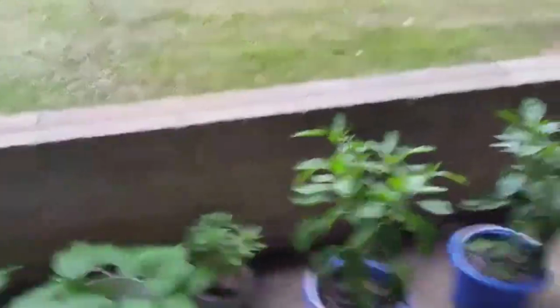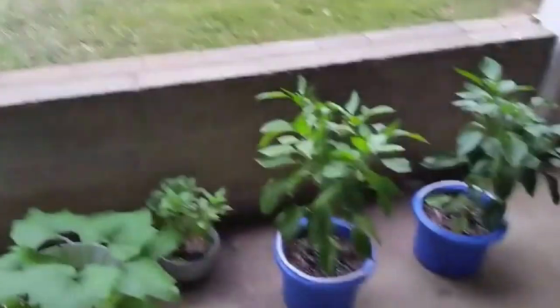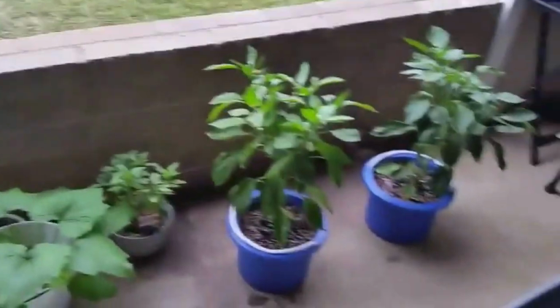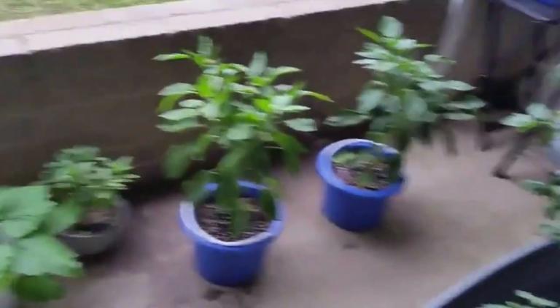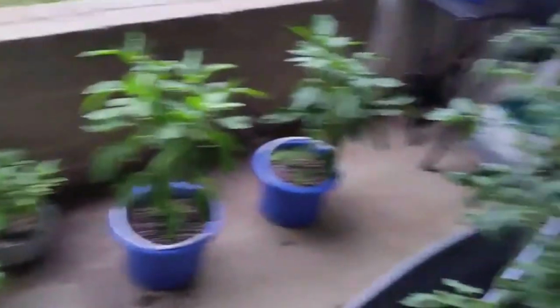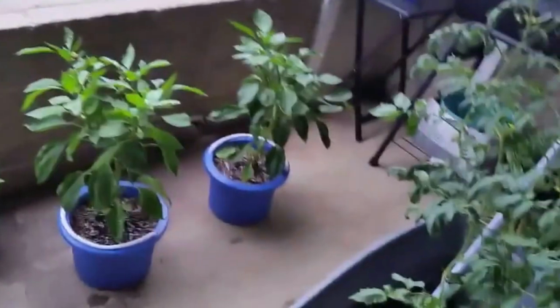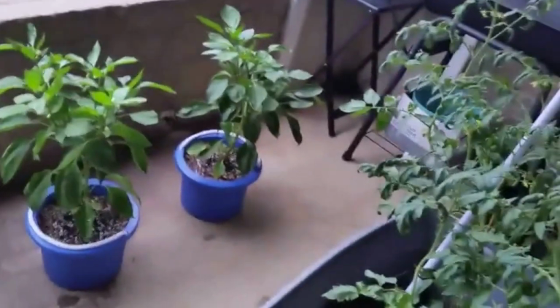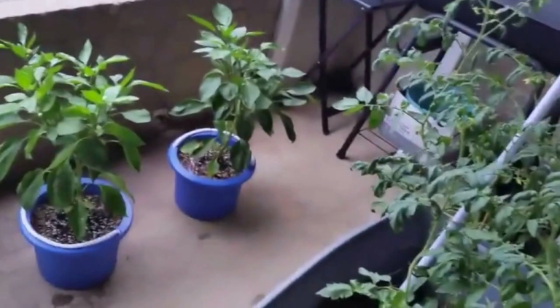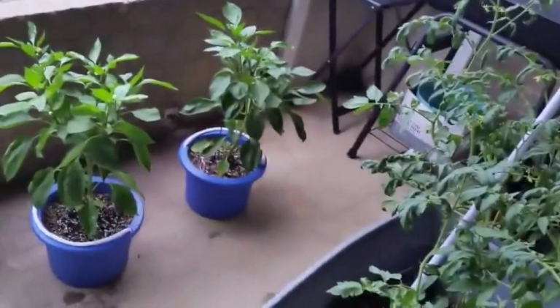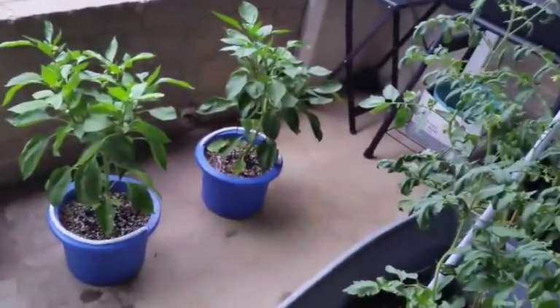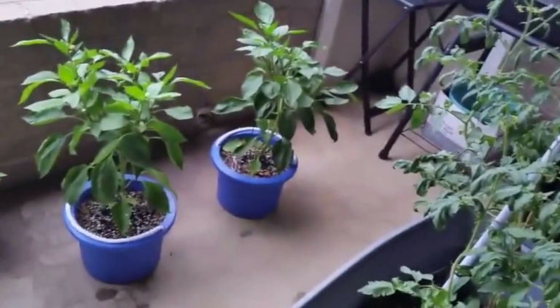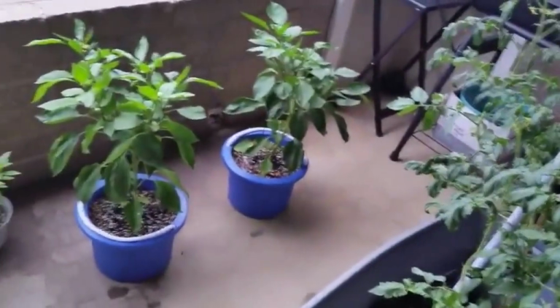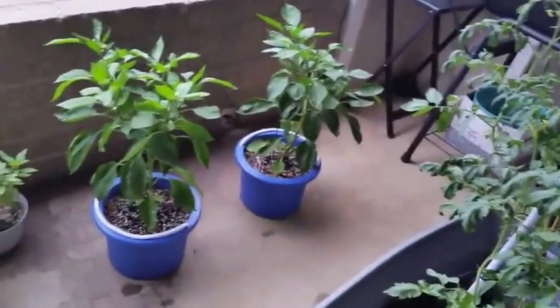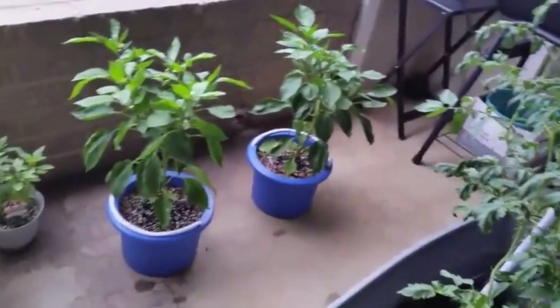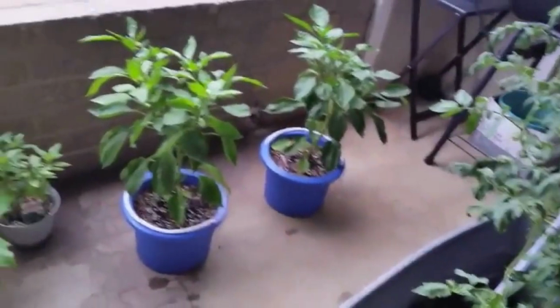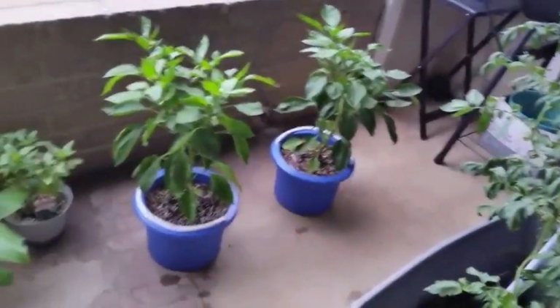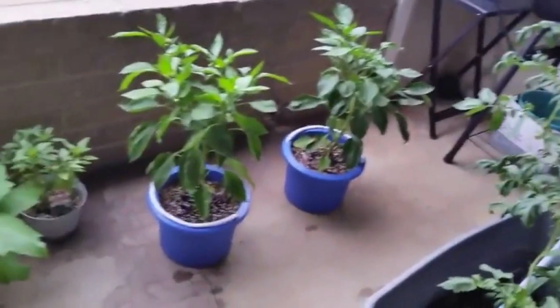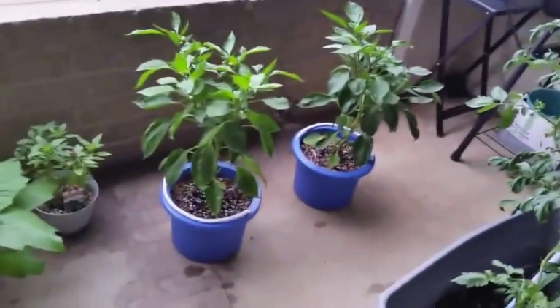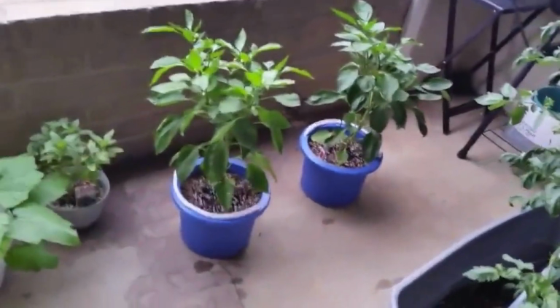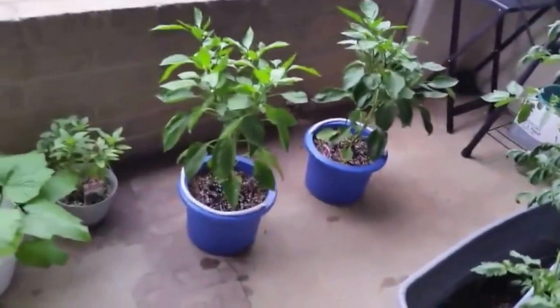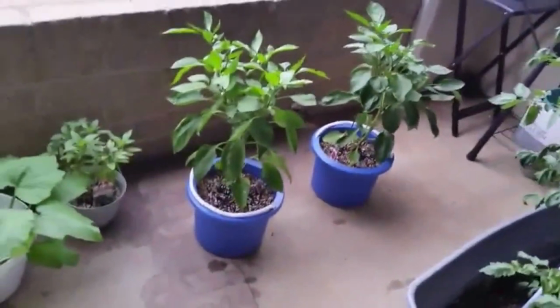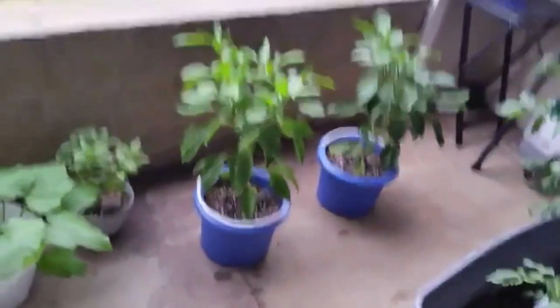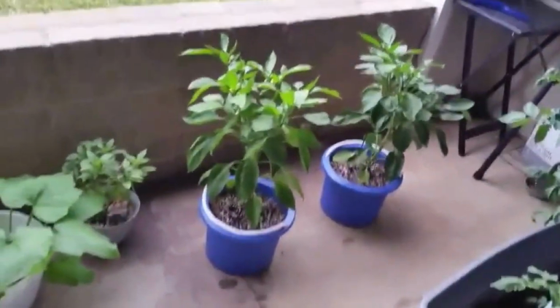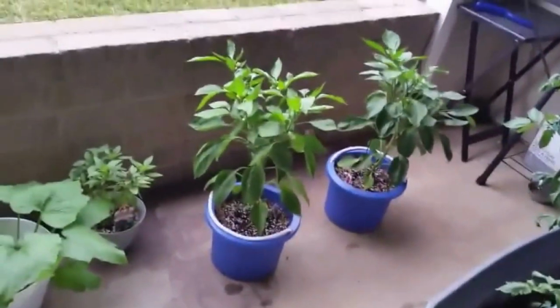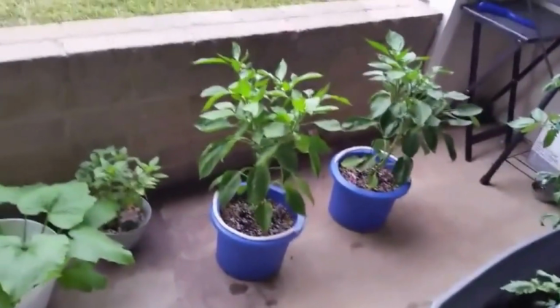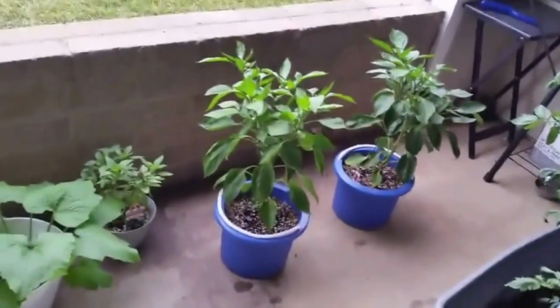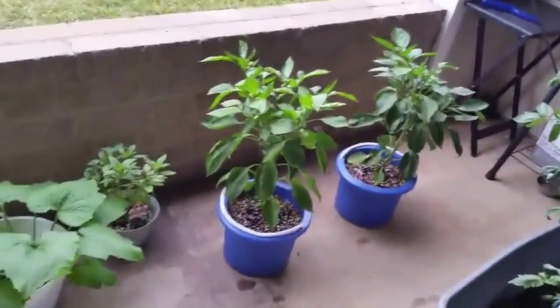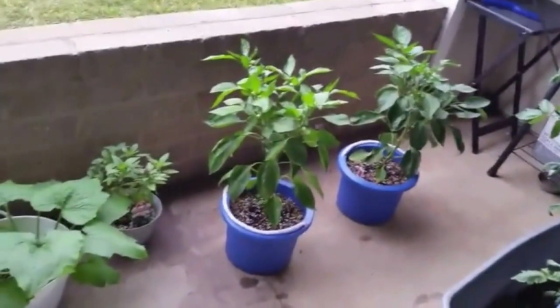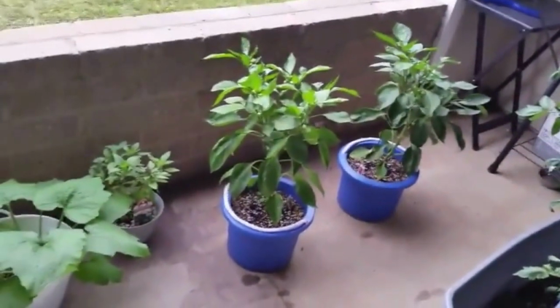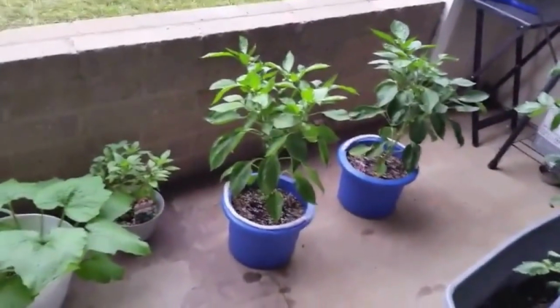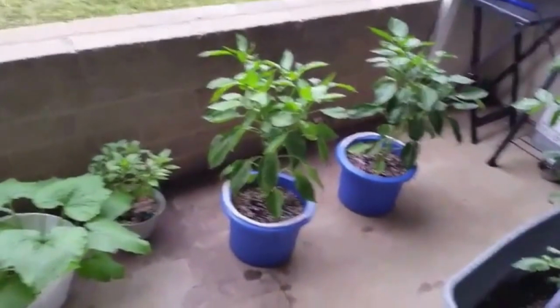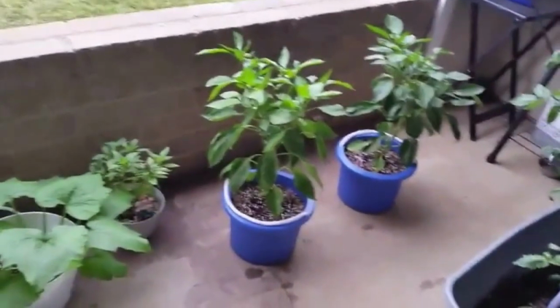Well guys, that's it. That's us starting the farm — on the patio.